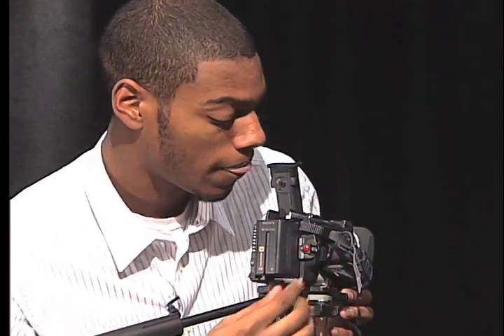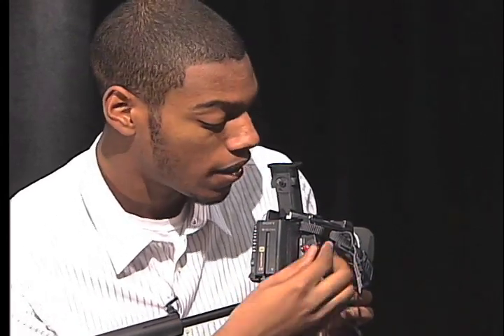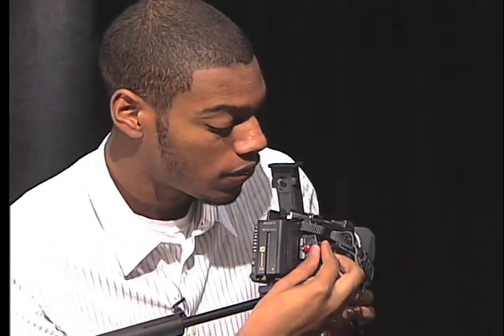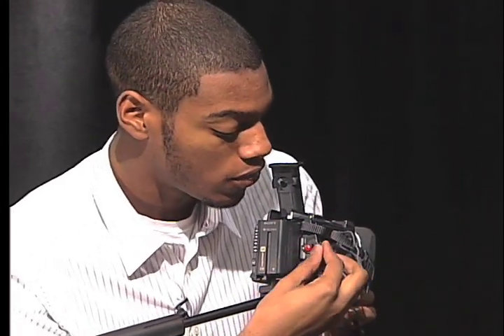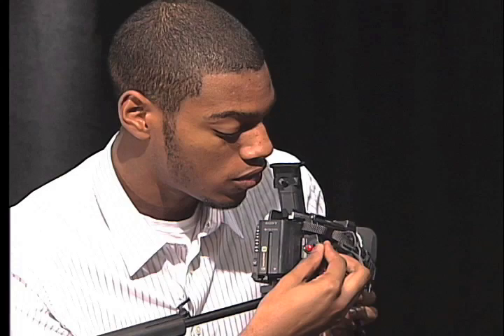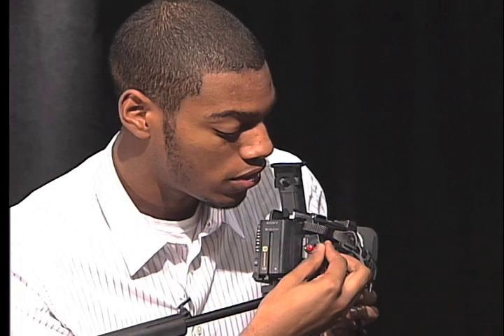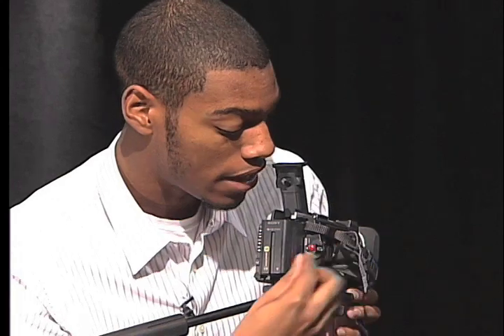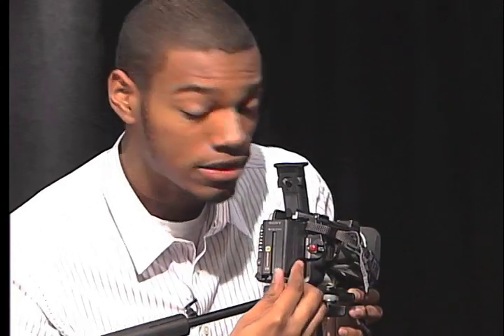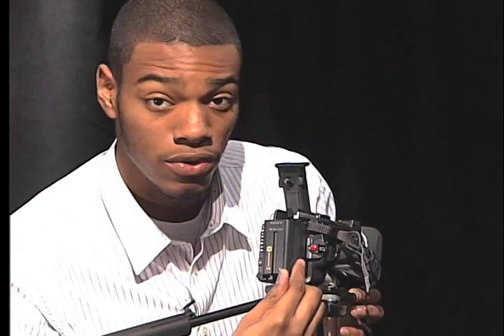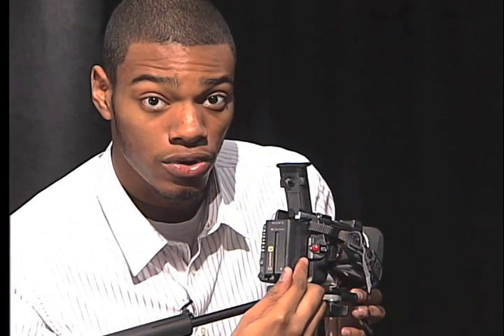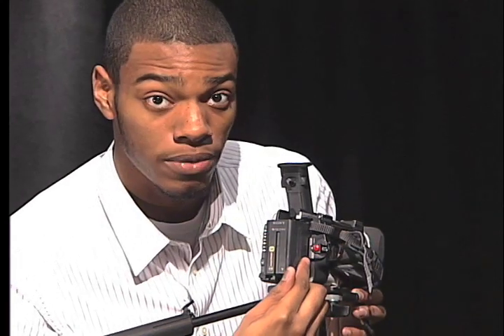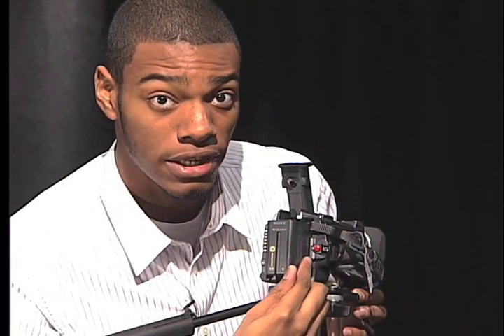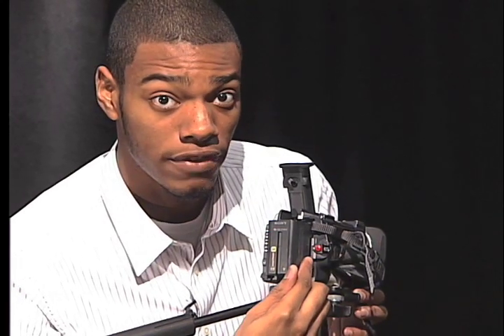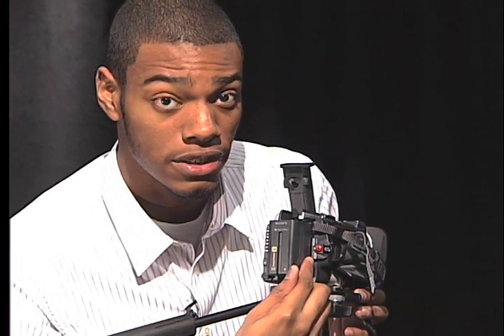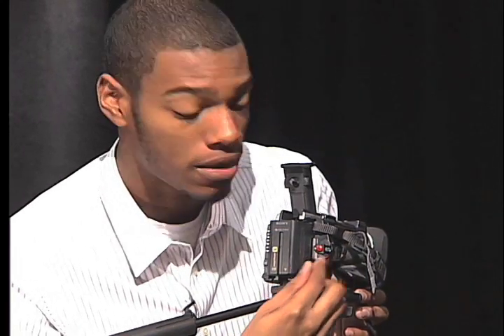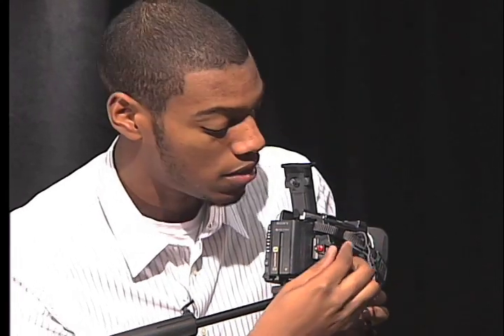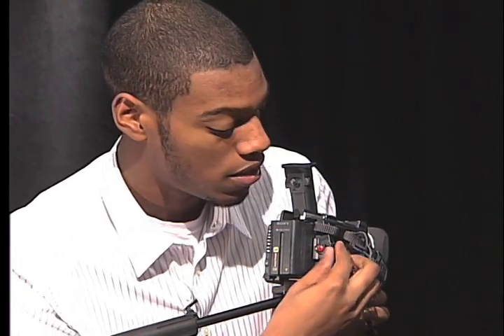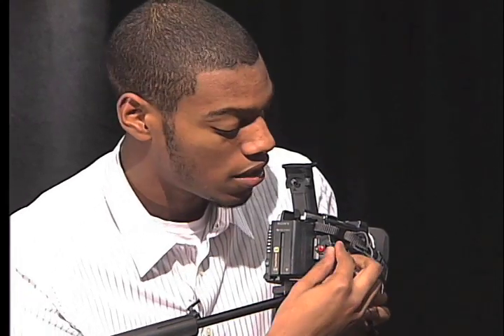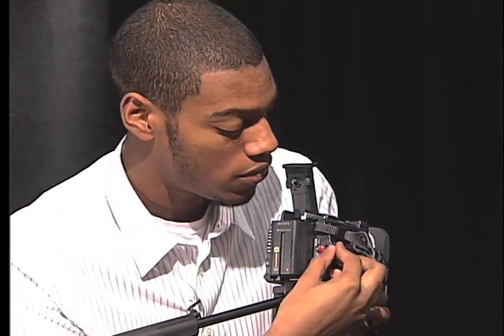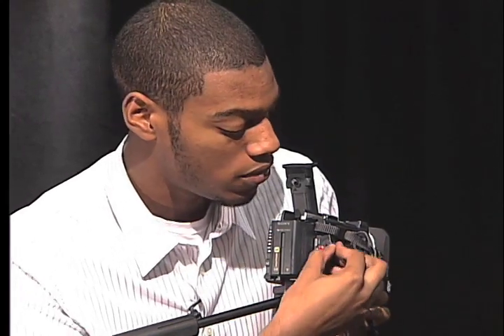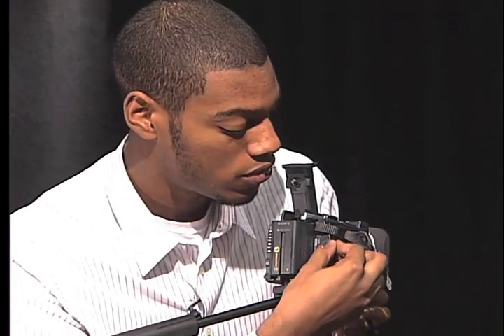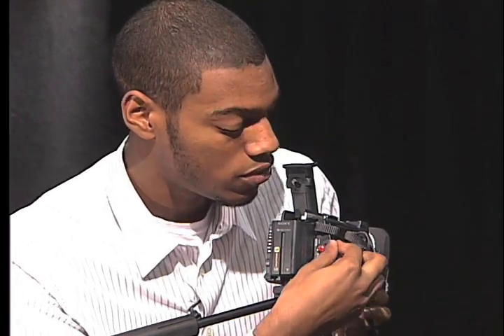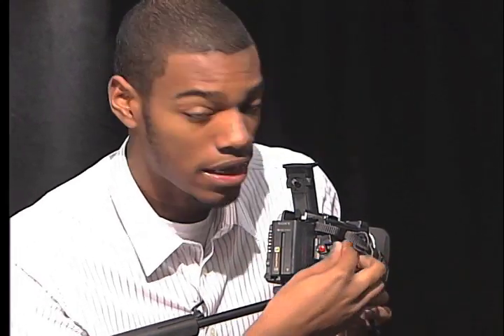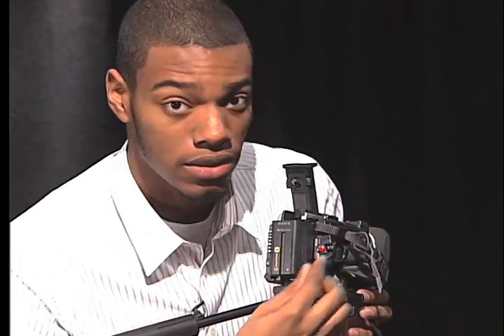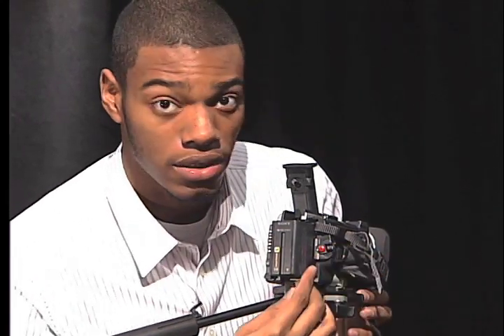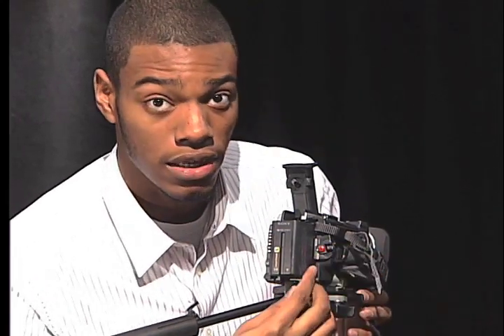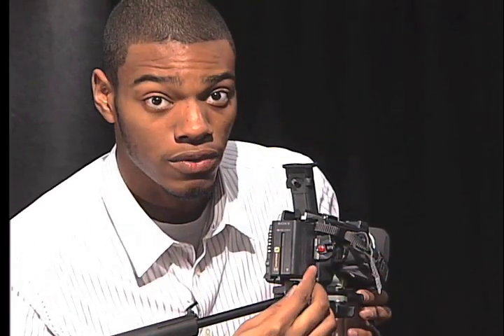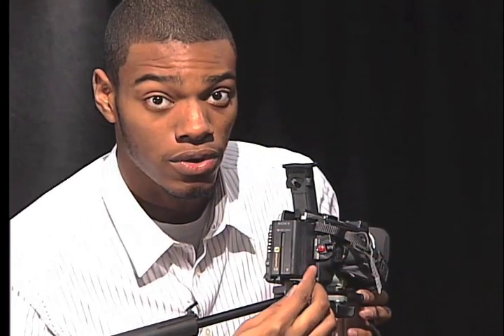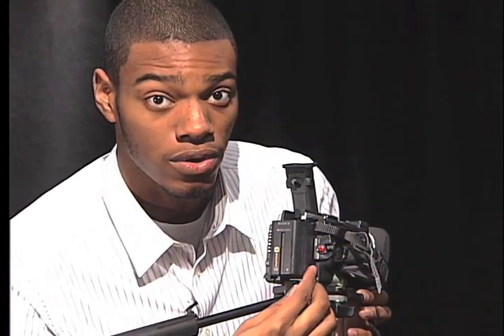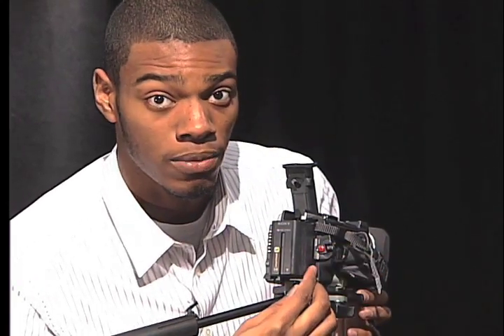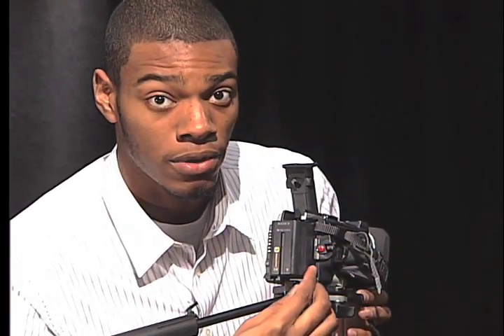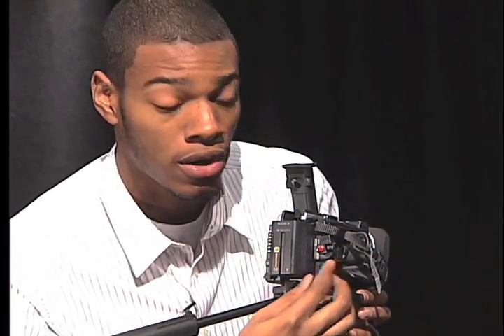If you record, that's the record on mini DV tape. If you do two notches, that's the record on a memory card.